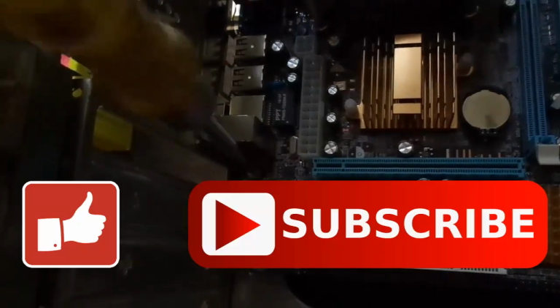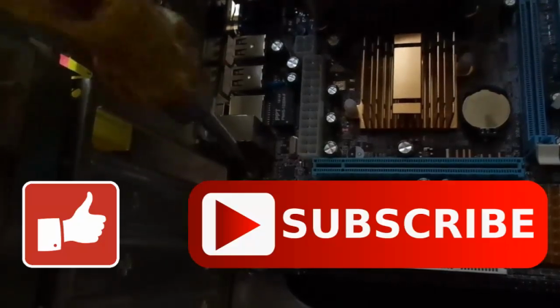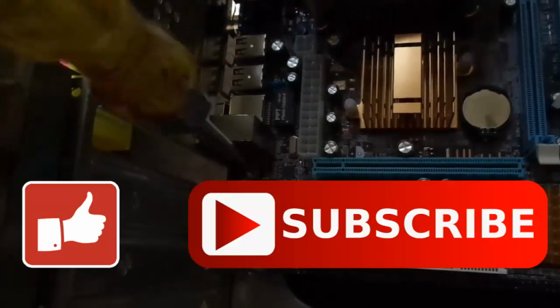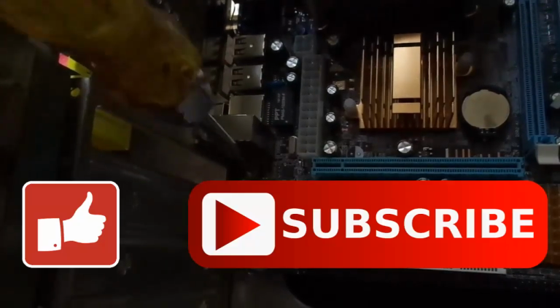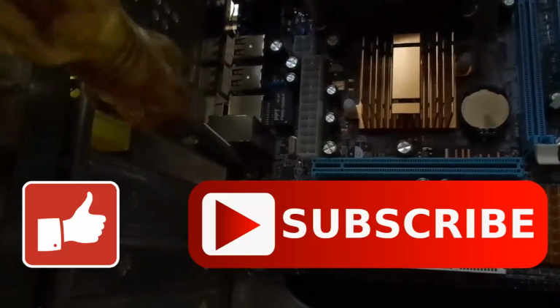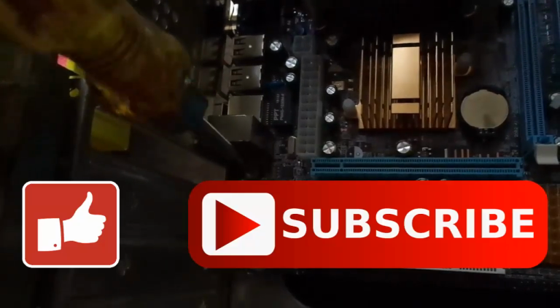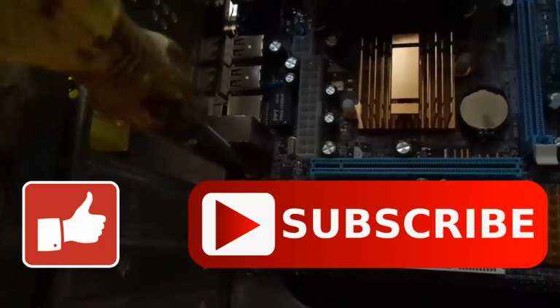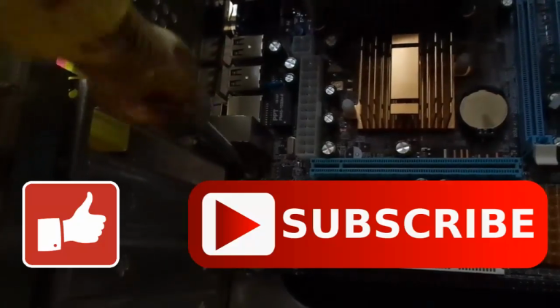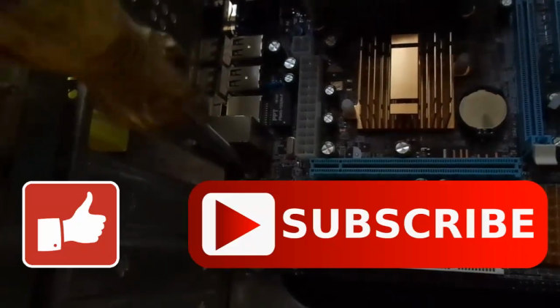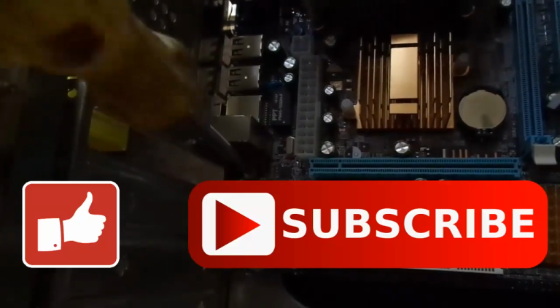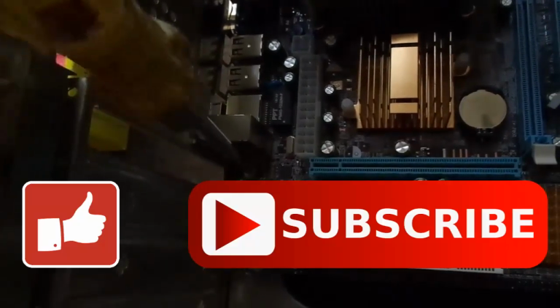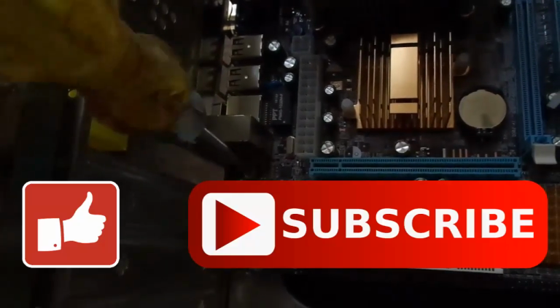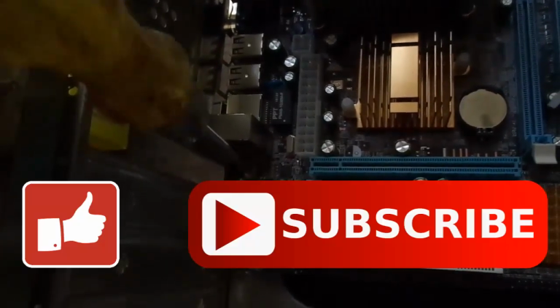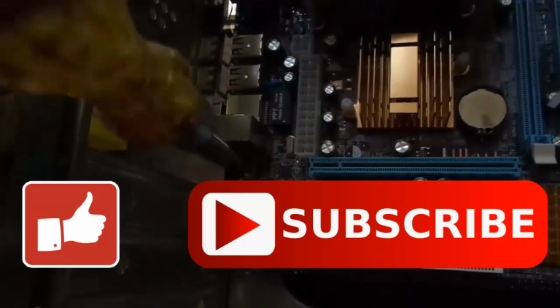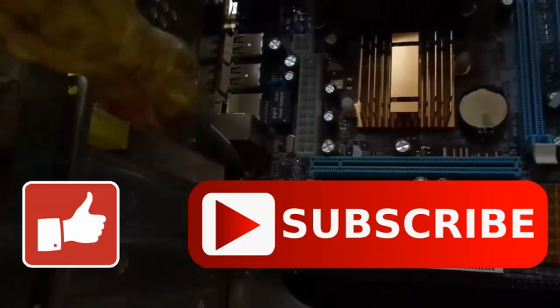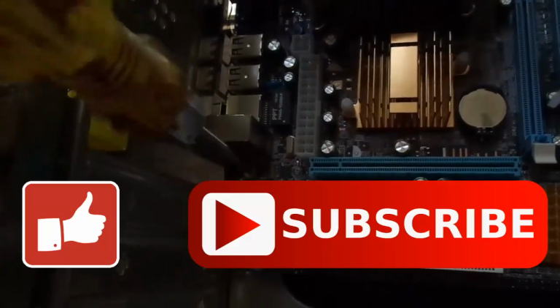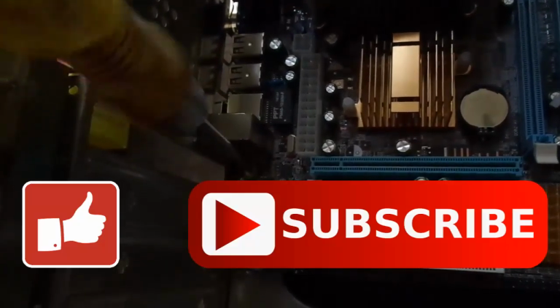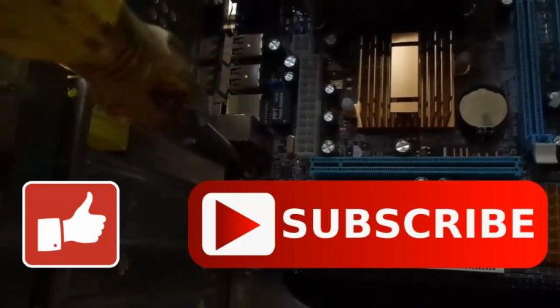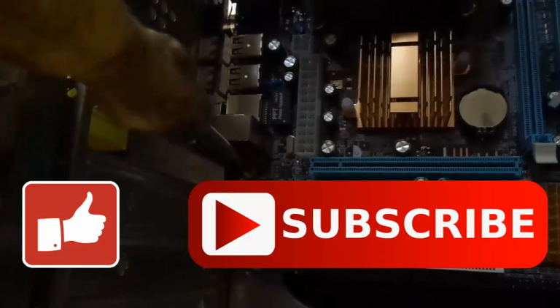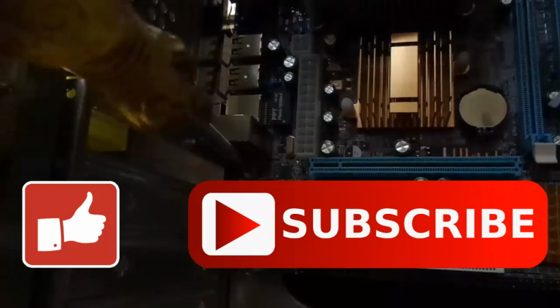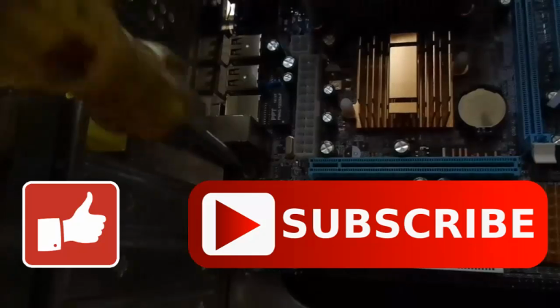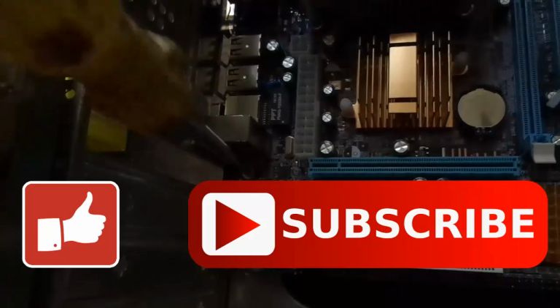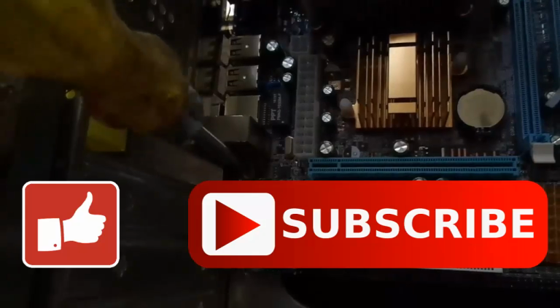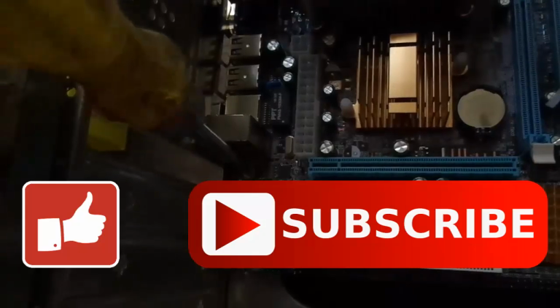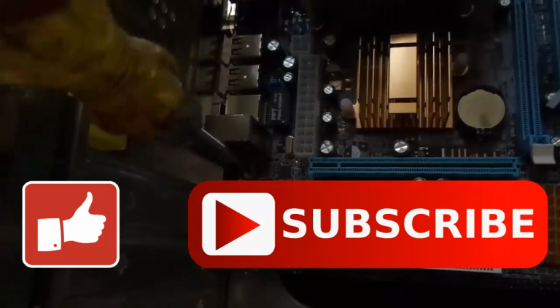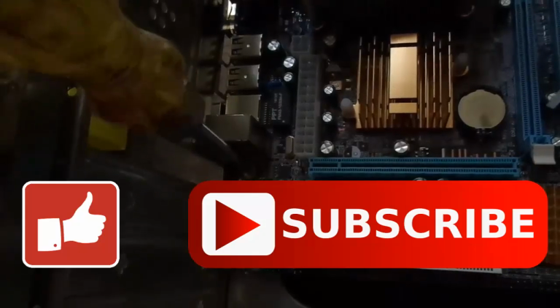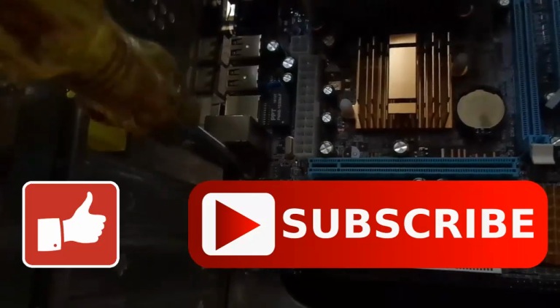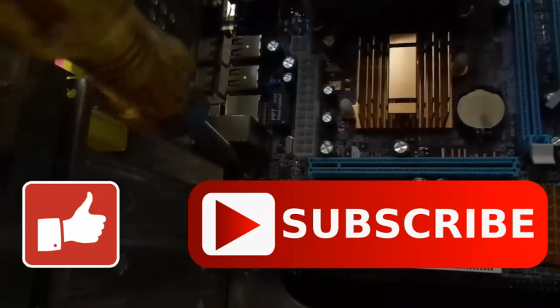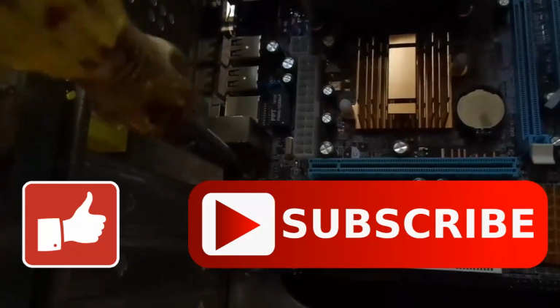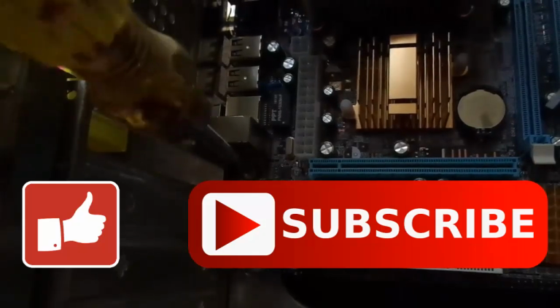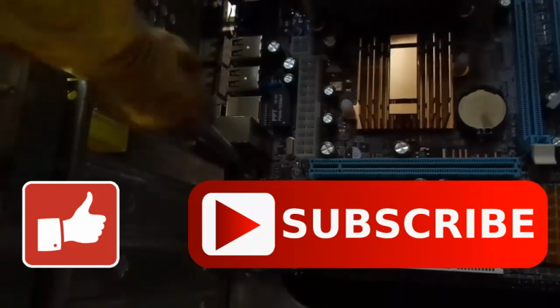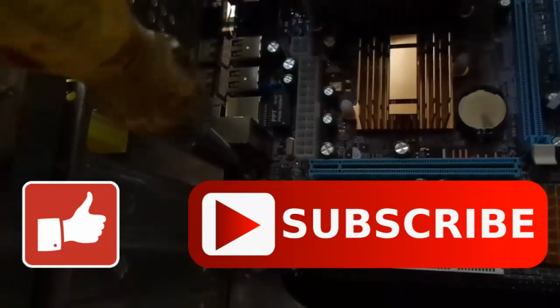Please subscribe to our channel for more interesting videos. Thanks for watching.